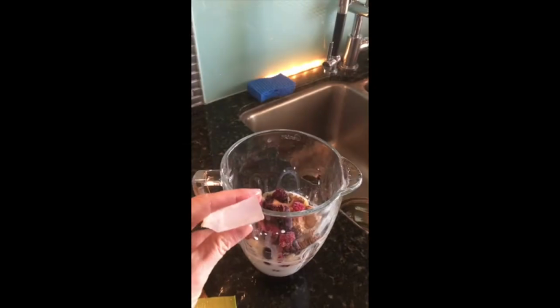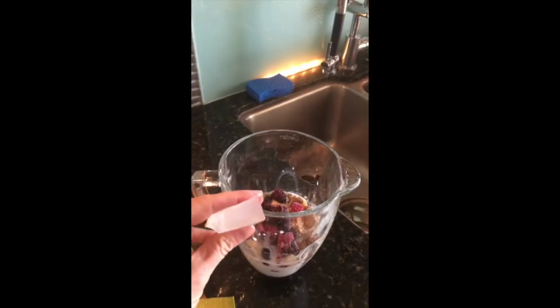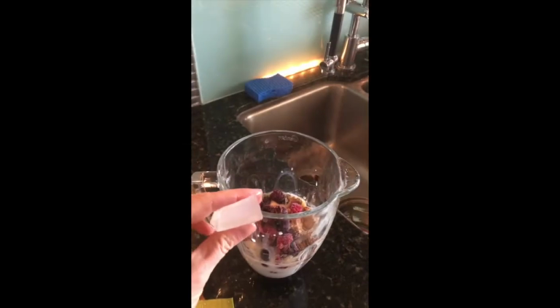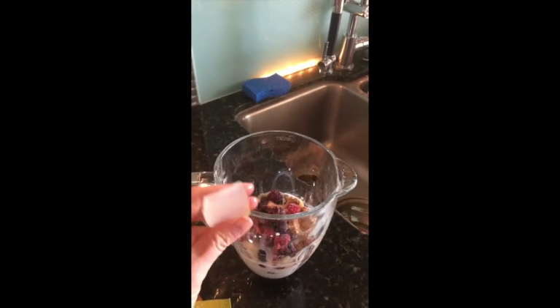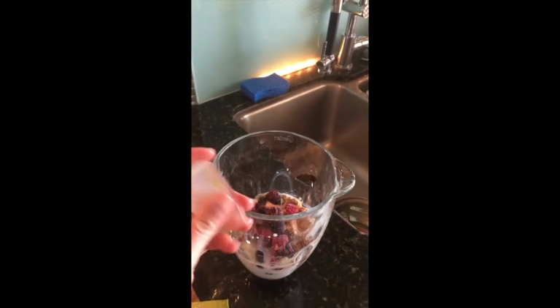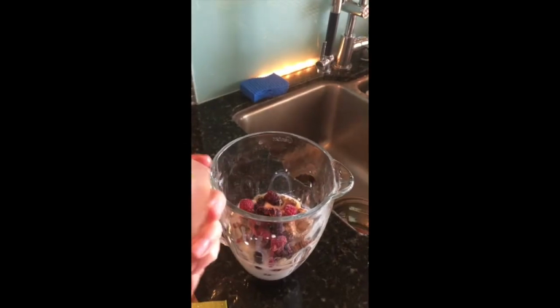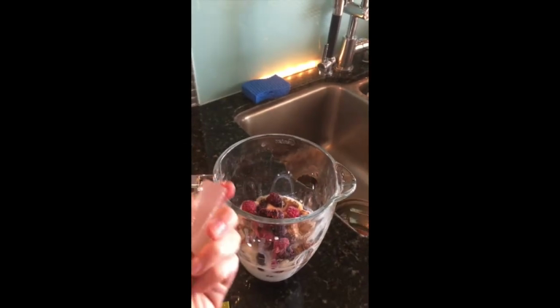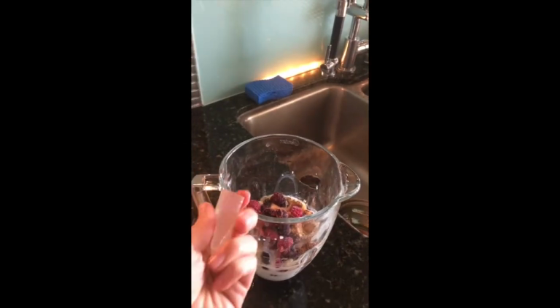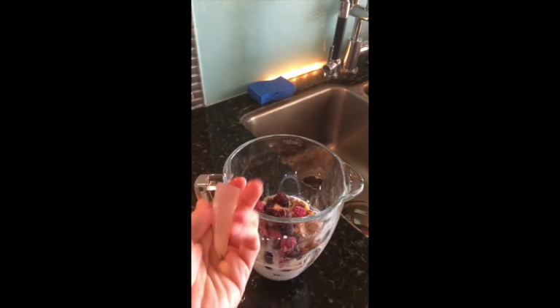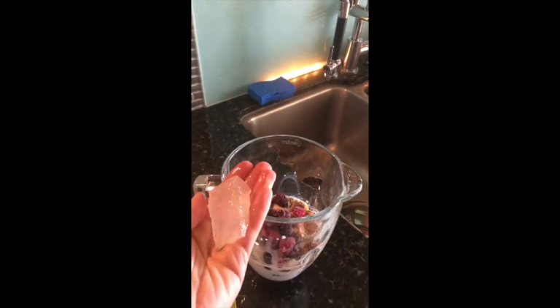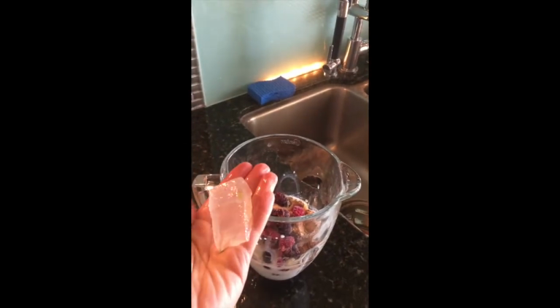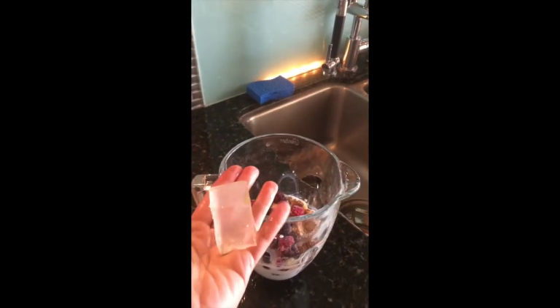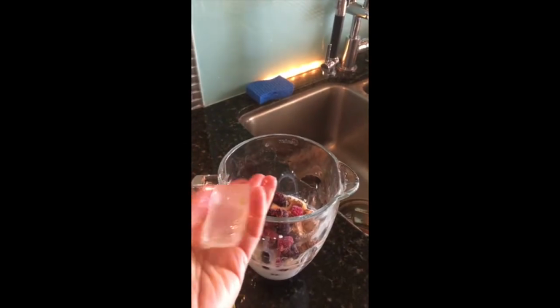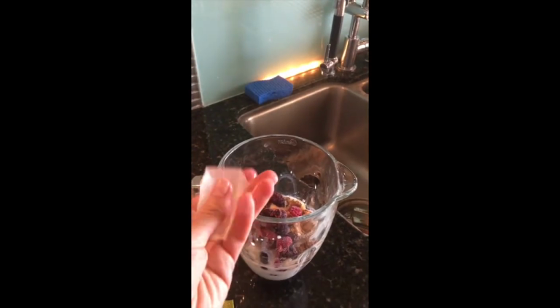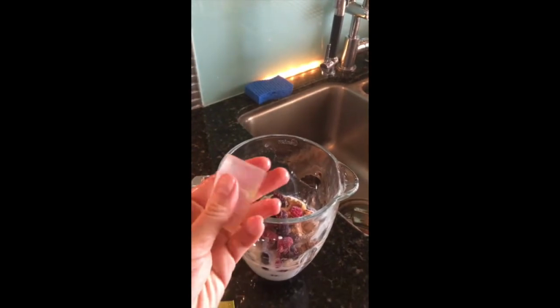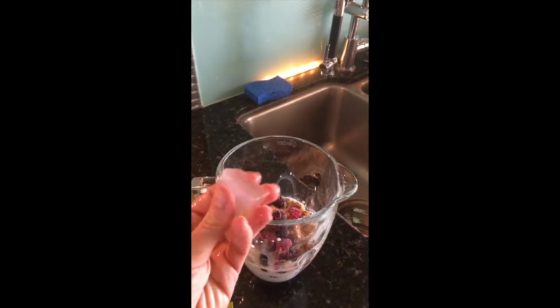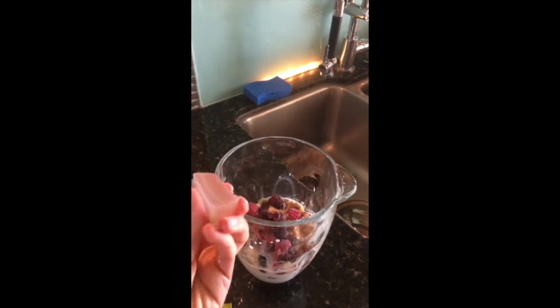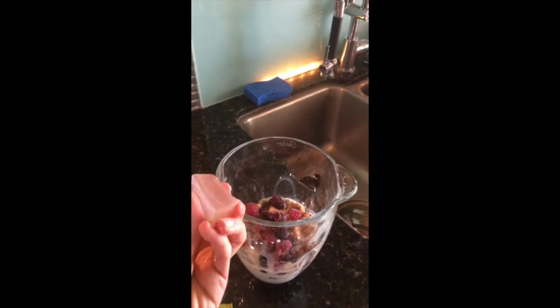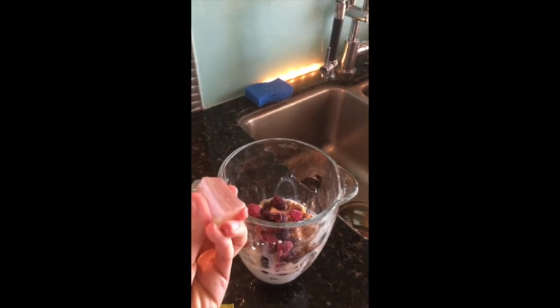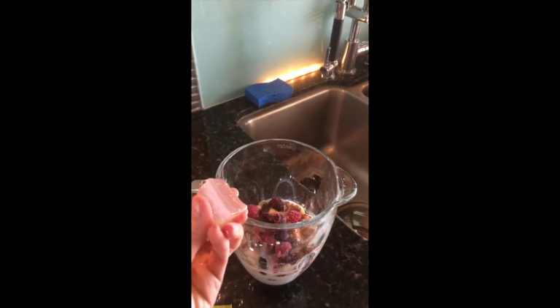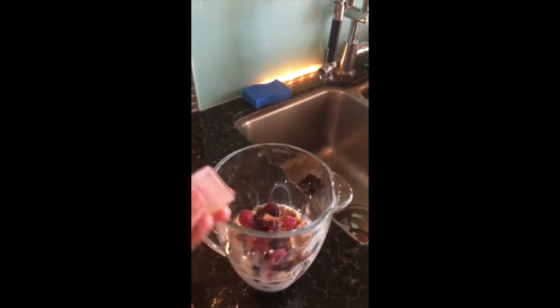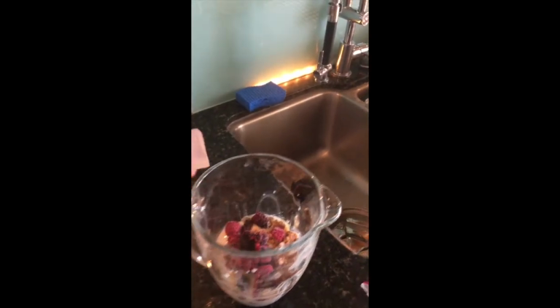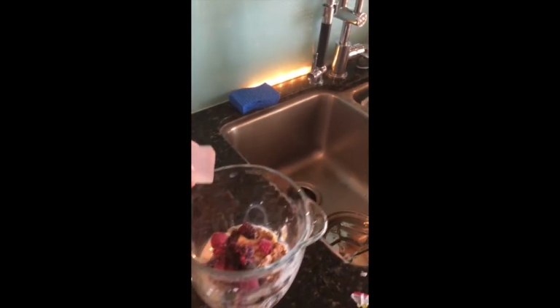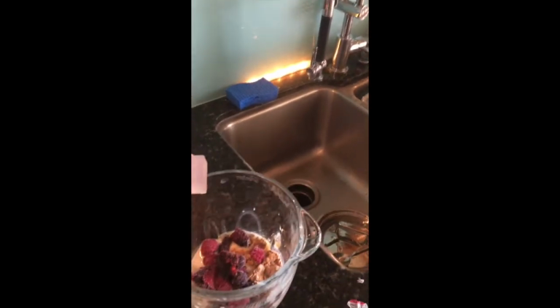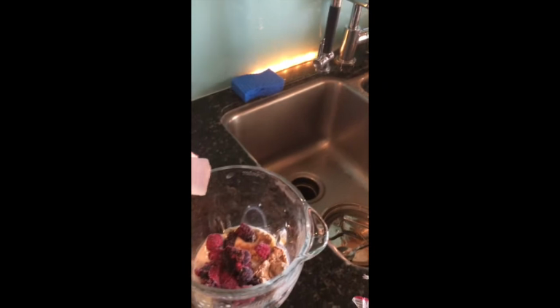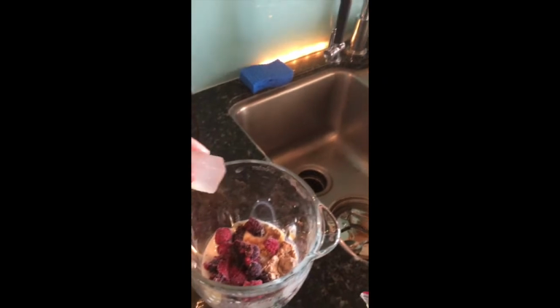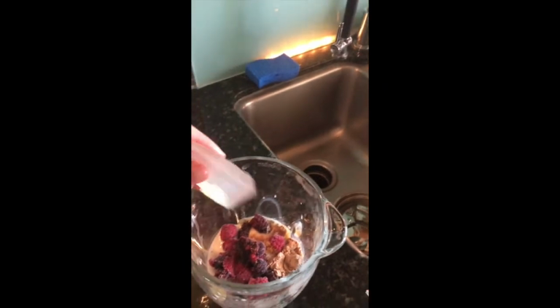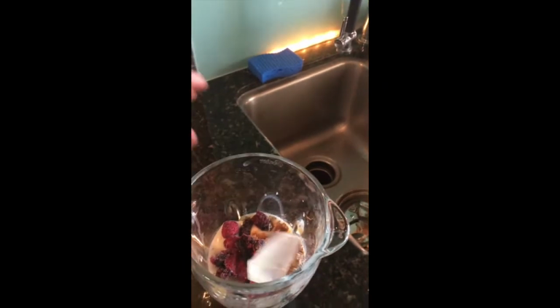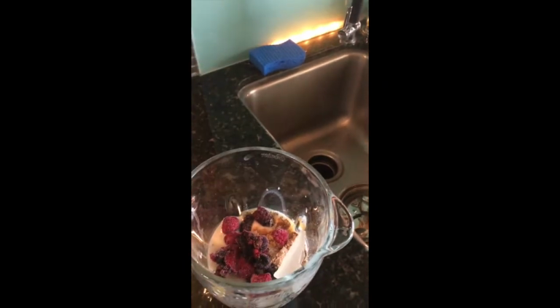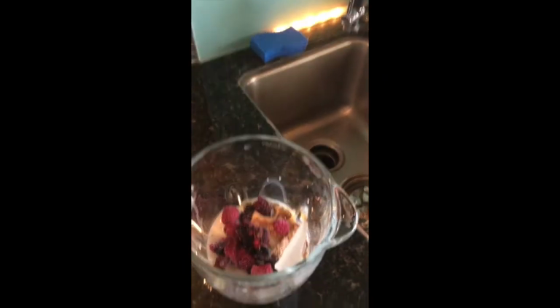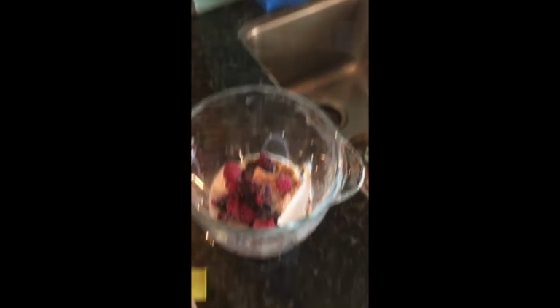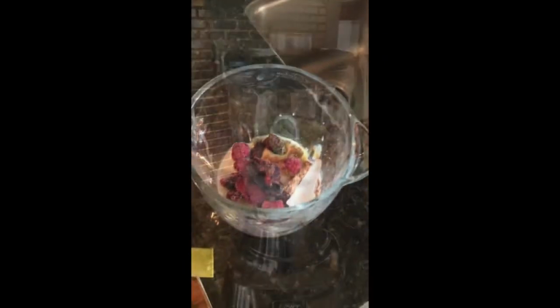Approximately this size is what I'm going with today. I'm just going to toss it into the smoothie.